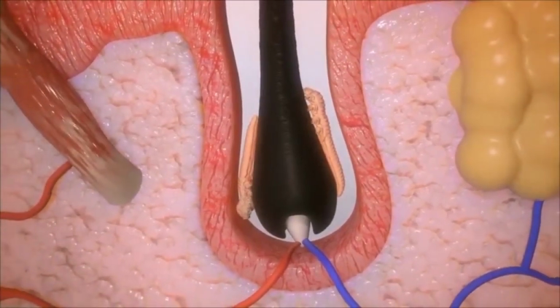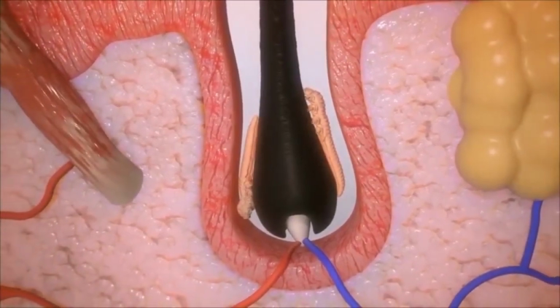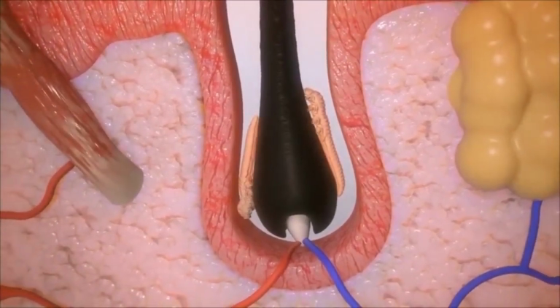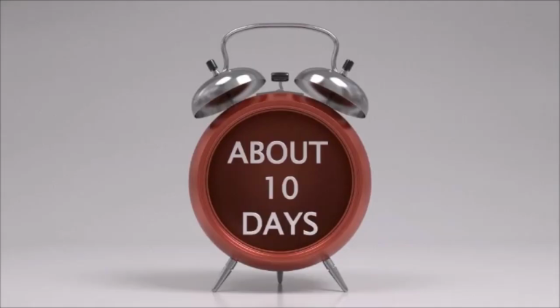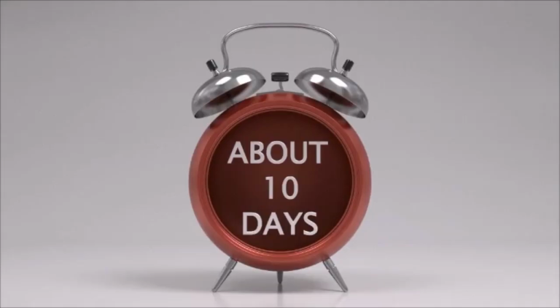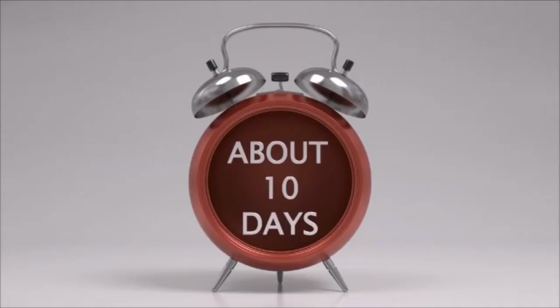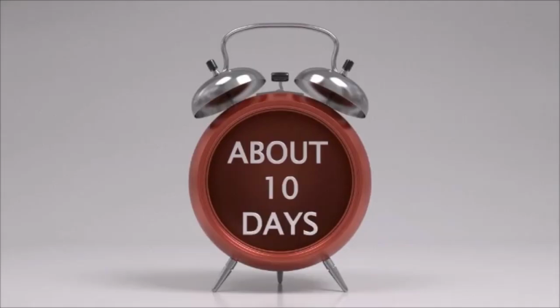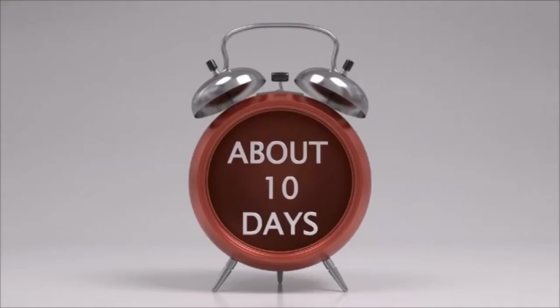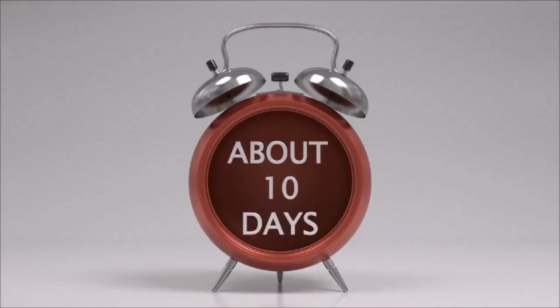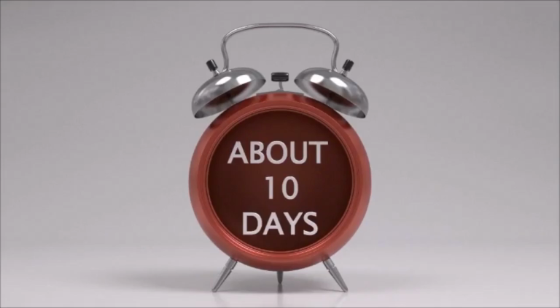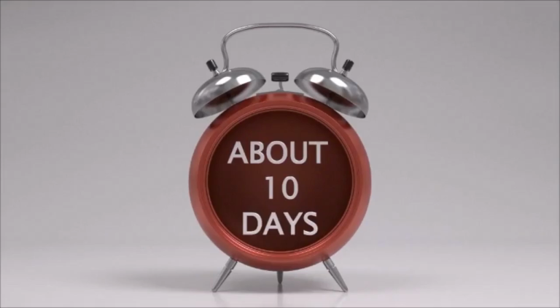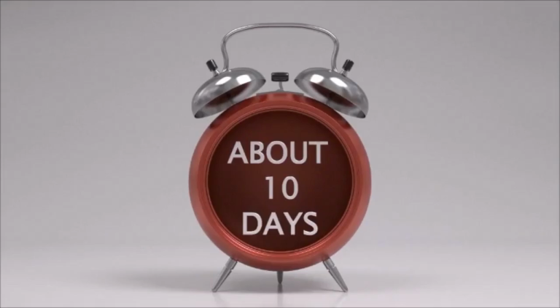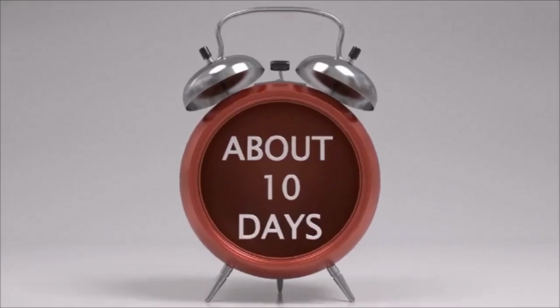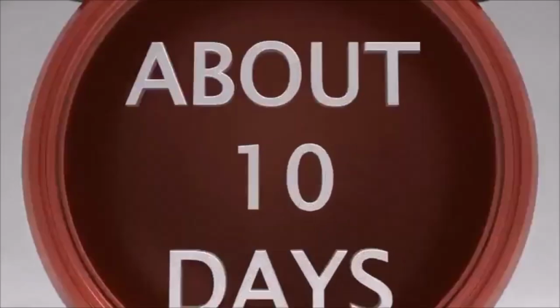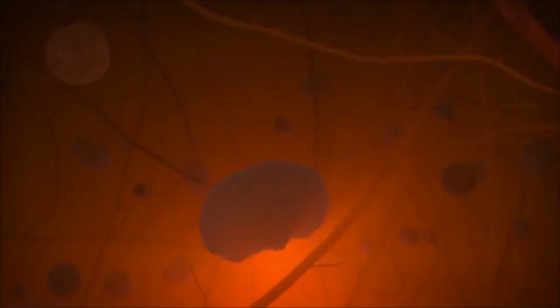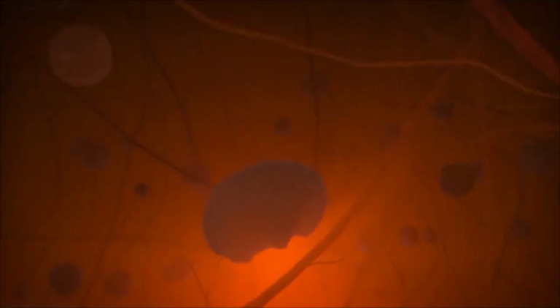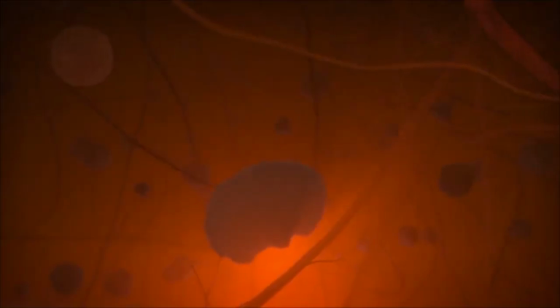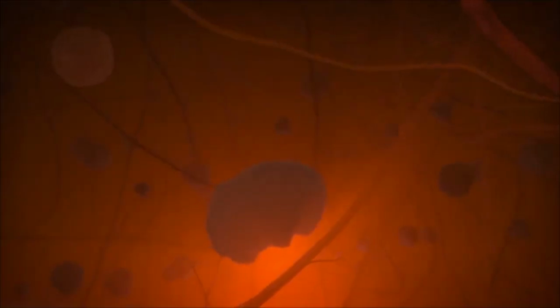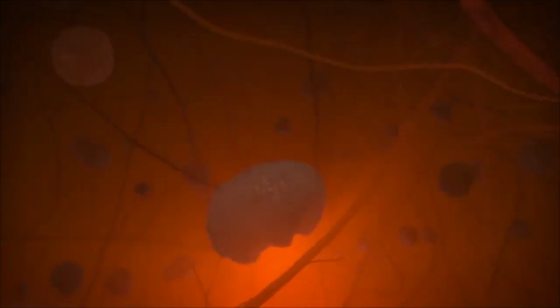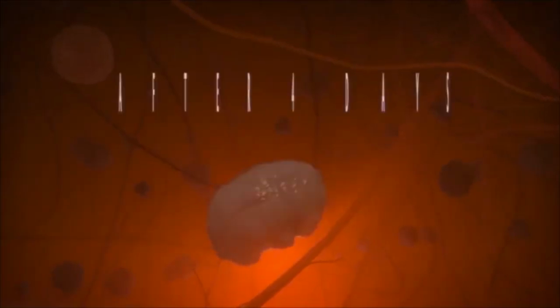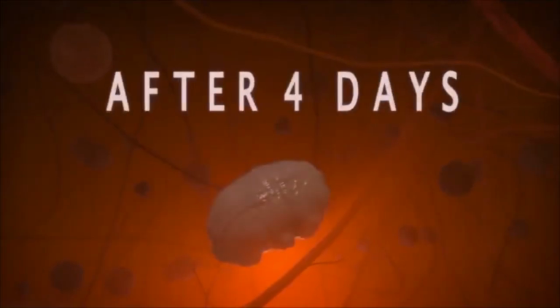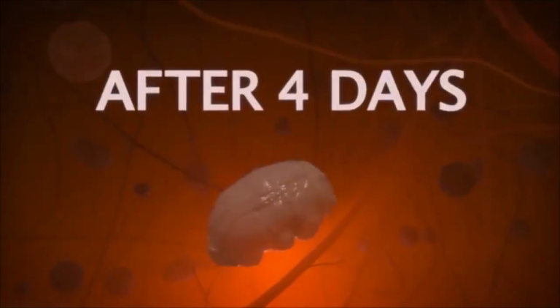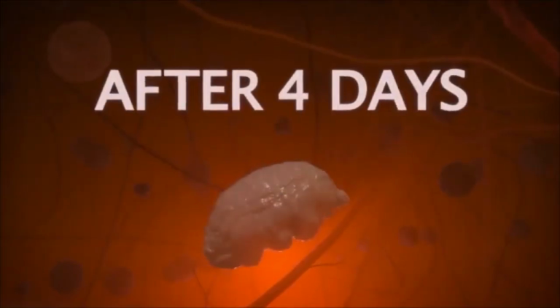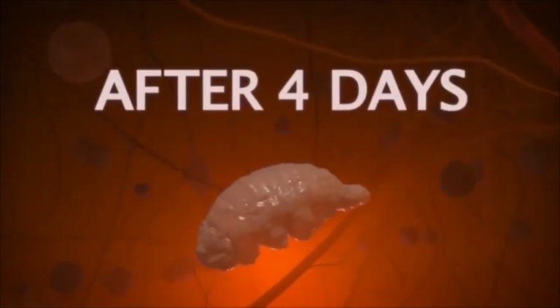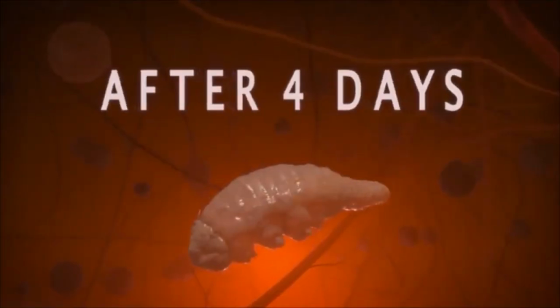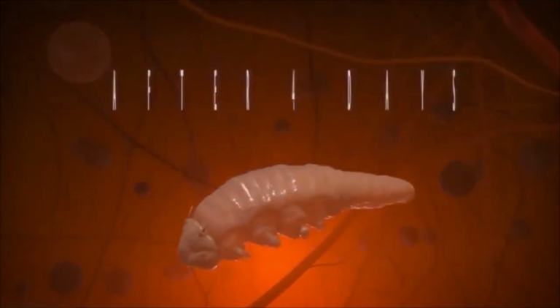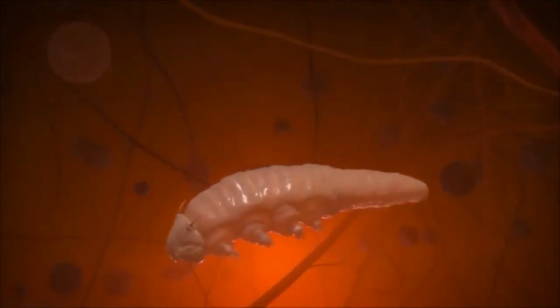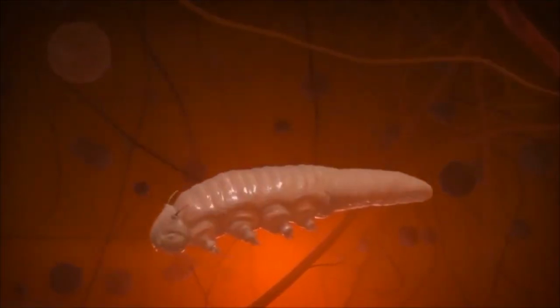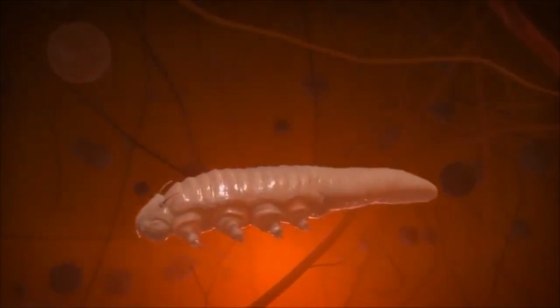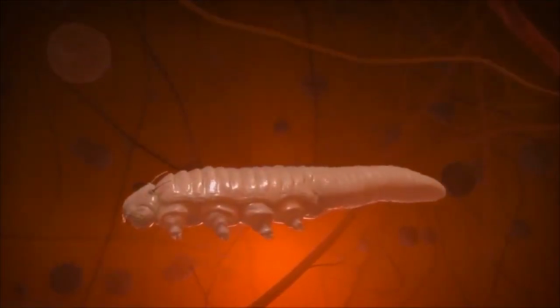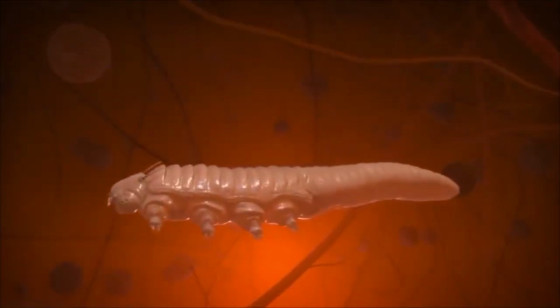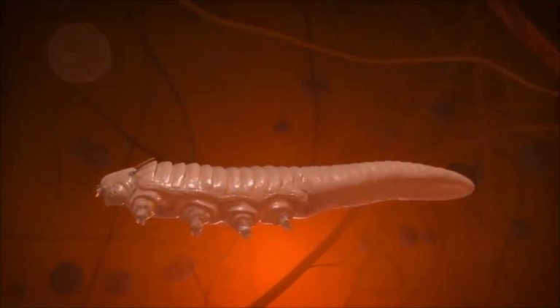About 10 days later, eggs will turn into adult Demodex that live for about 4 to 12 weeks.